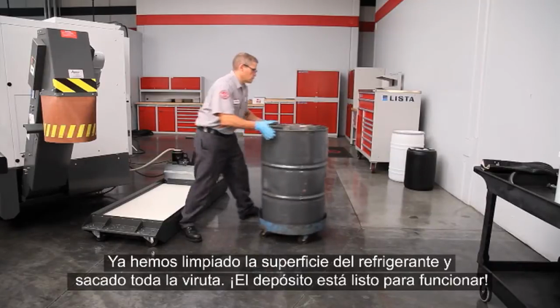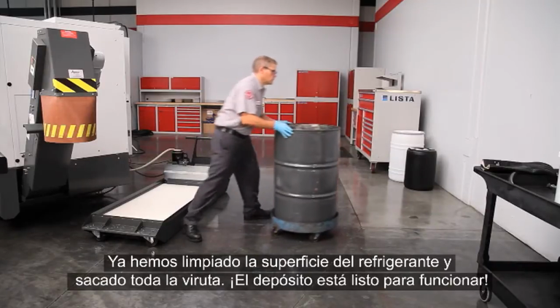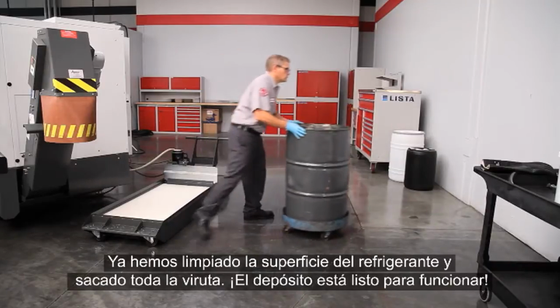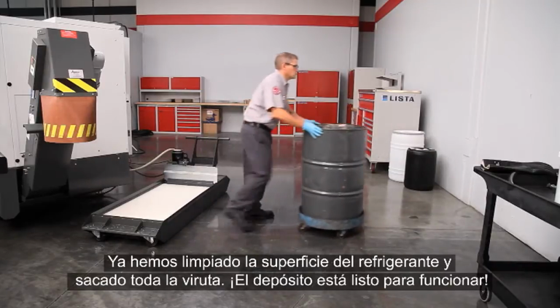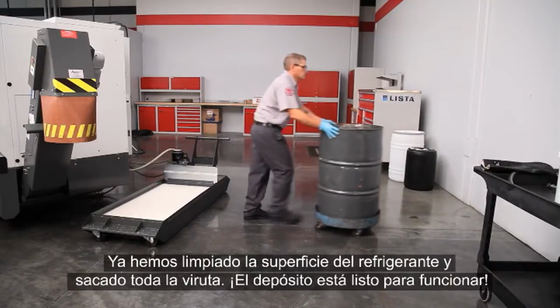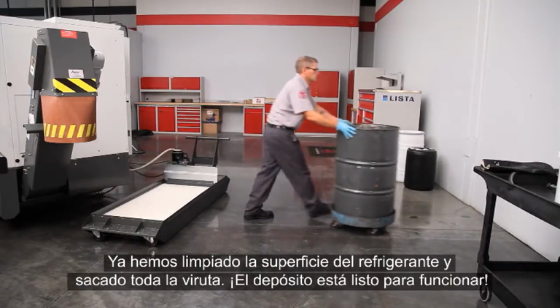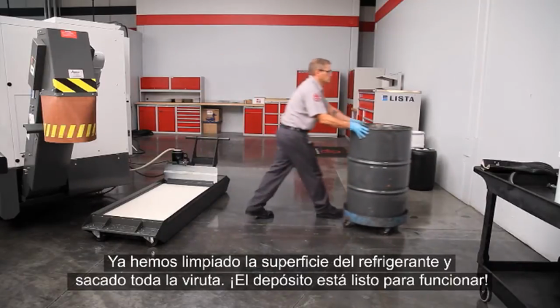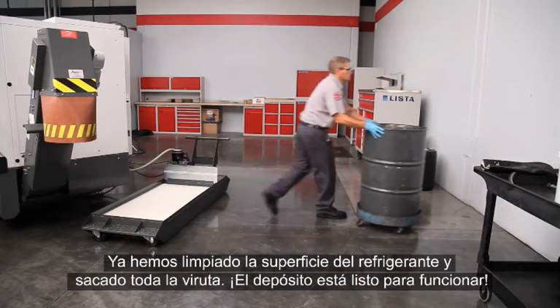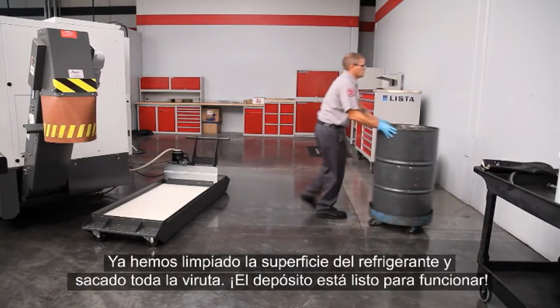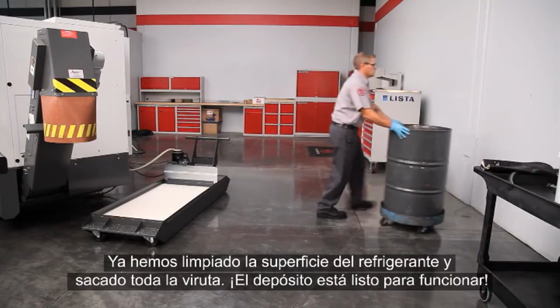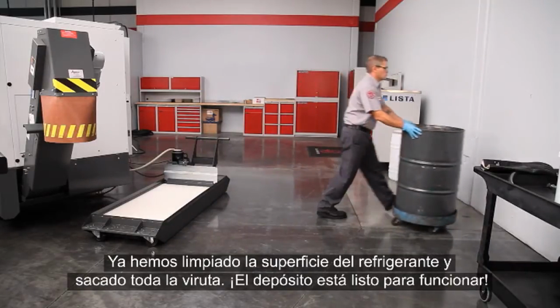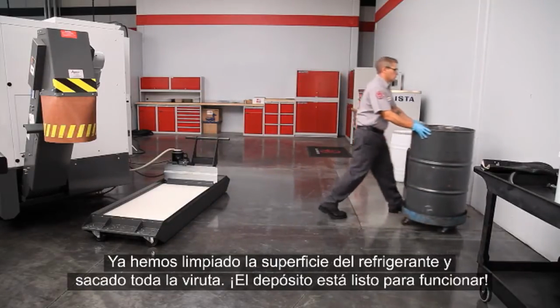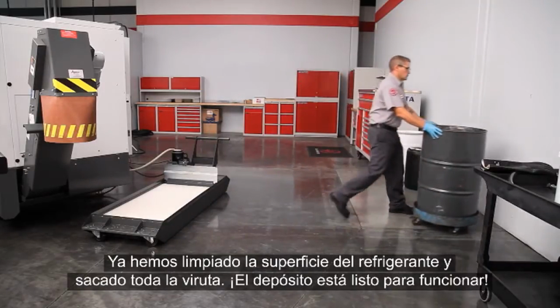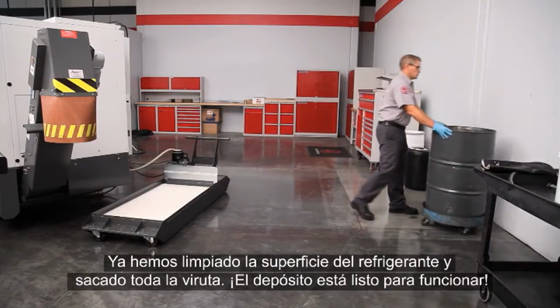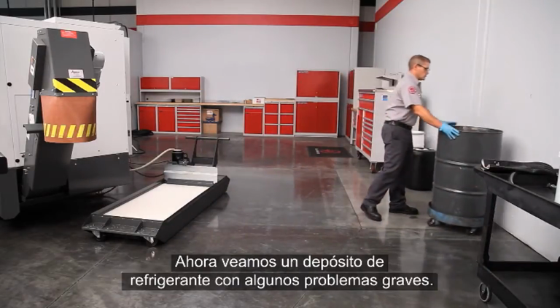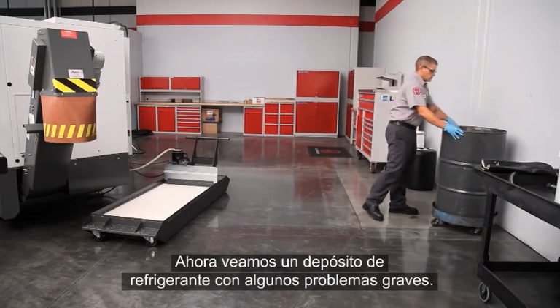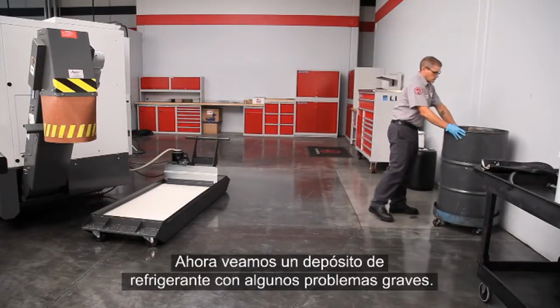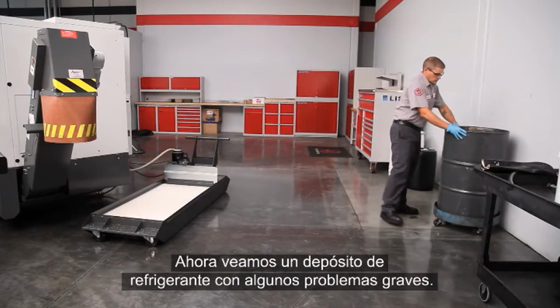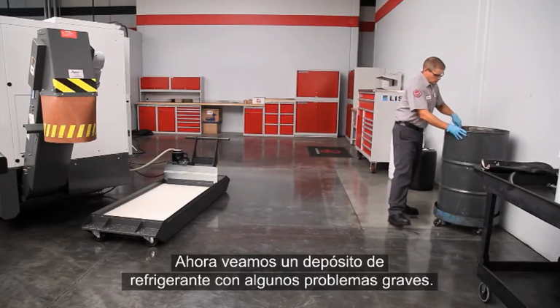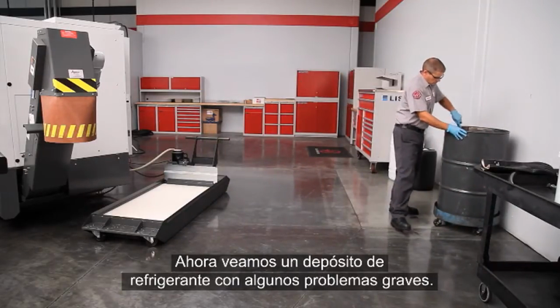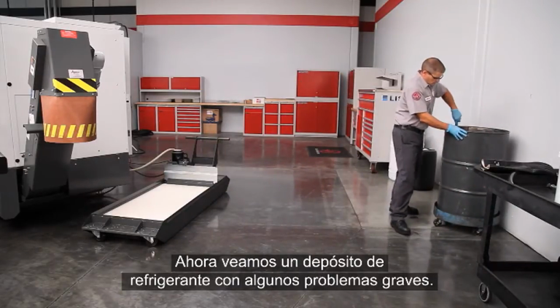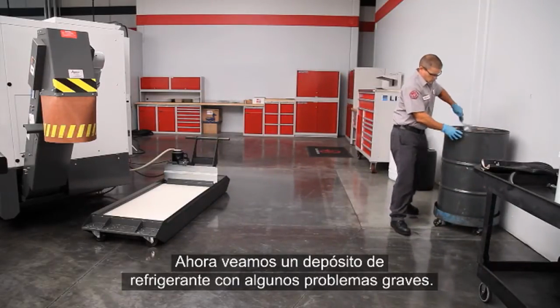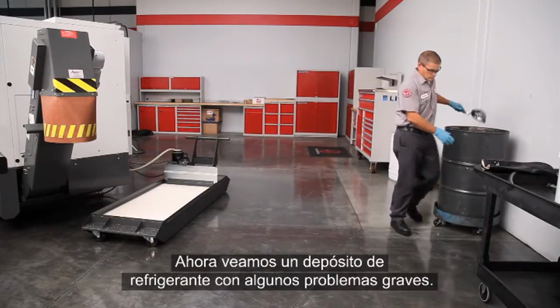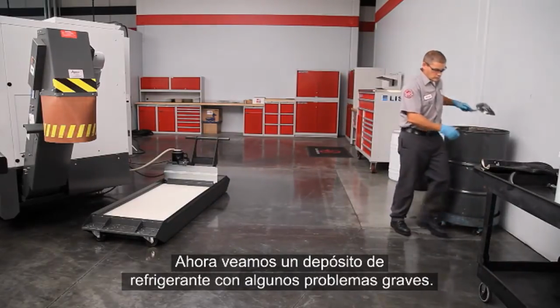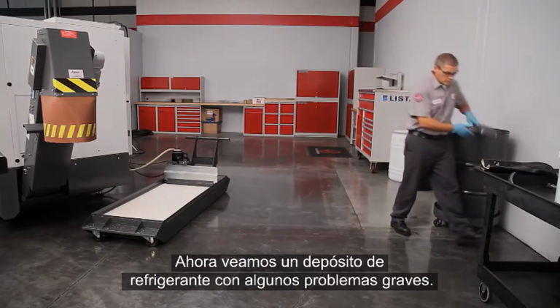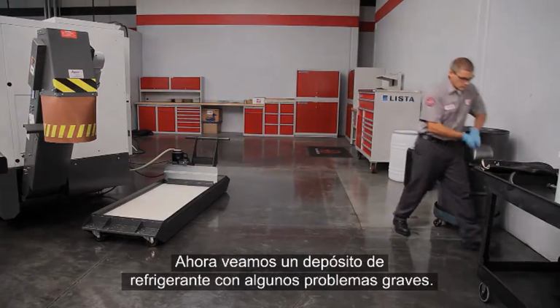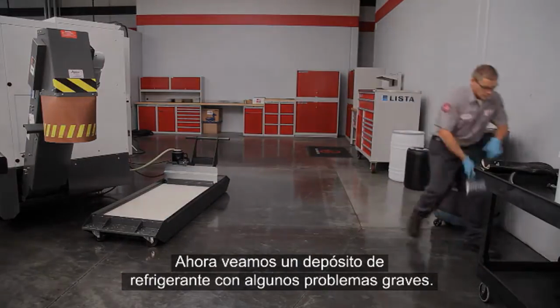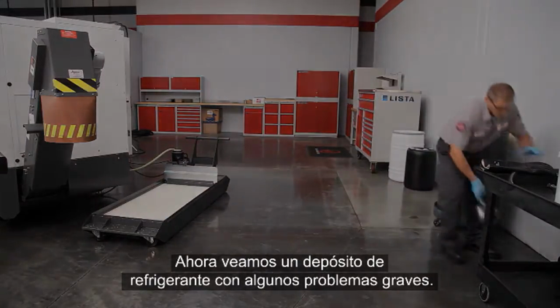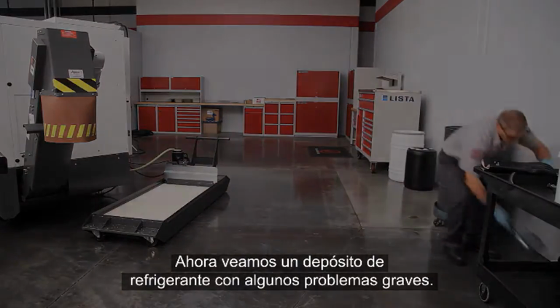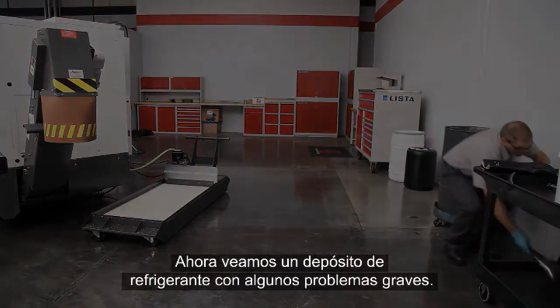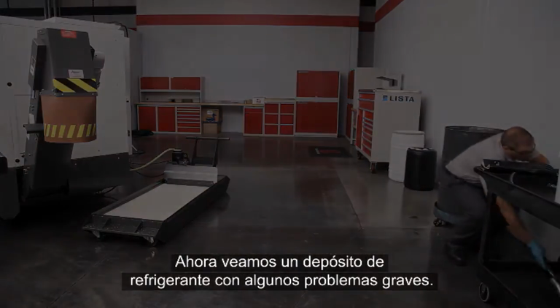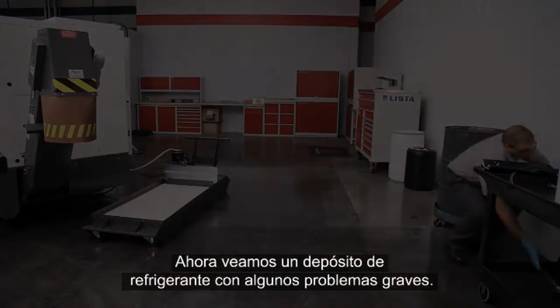We've cleaned the coolant surface and removed the chips. This tank is ready for top-up. Now let's check out a tank with some real coolant problems.